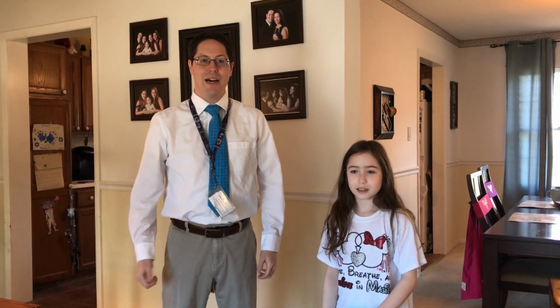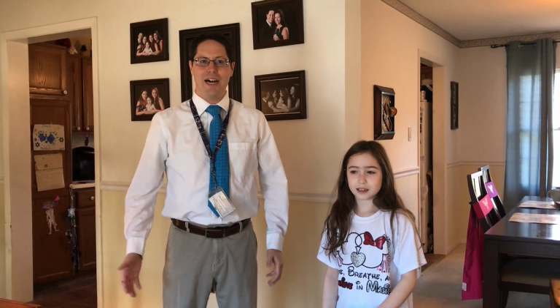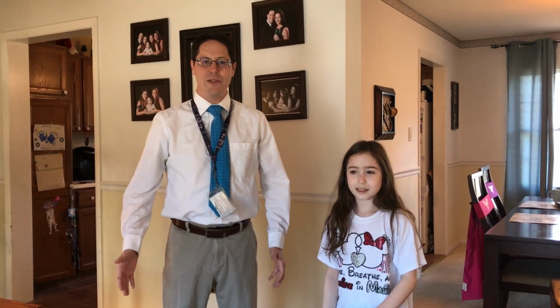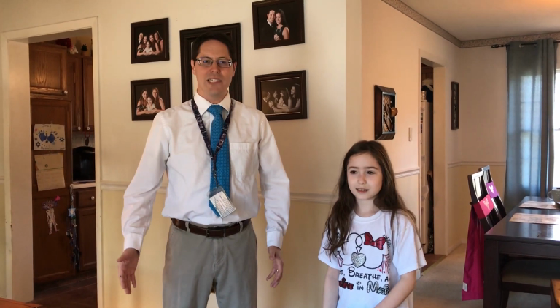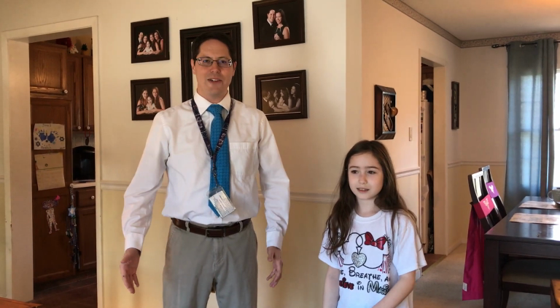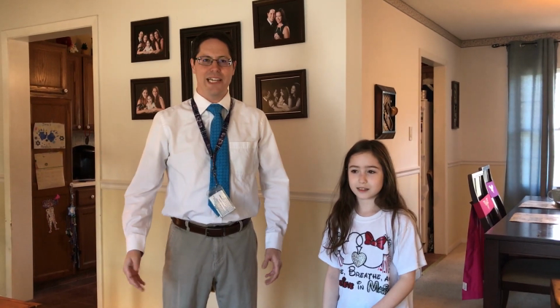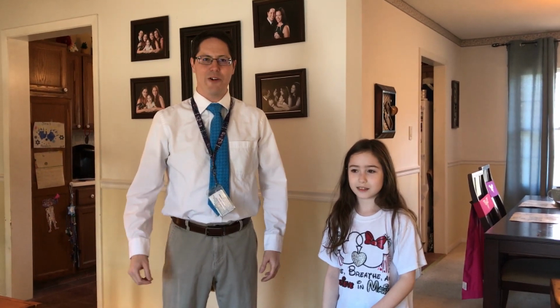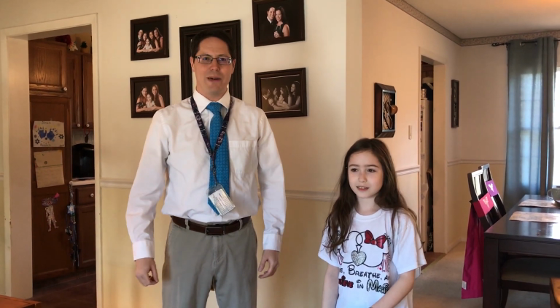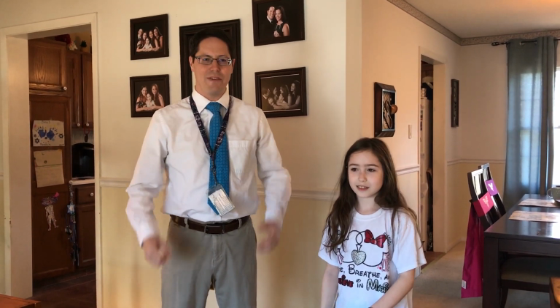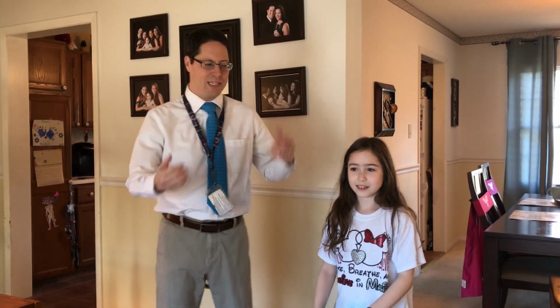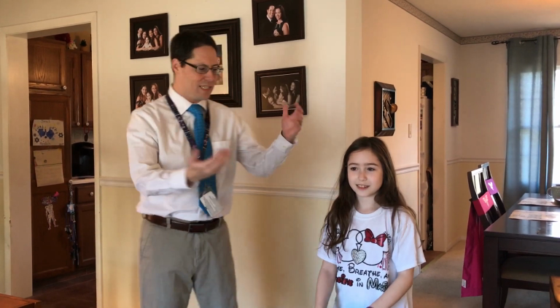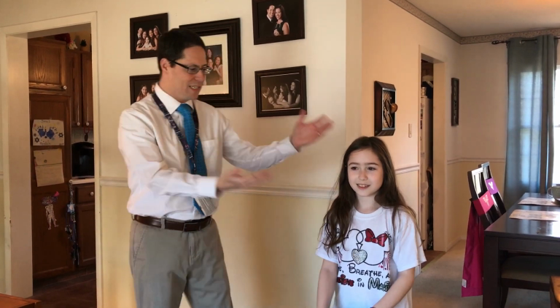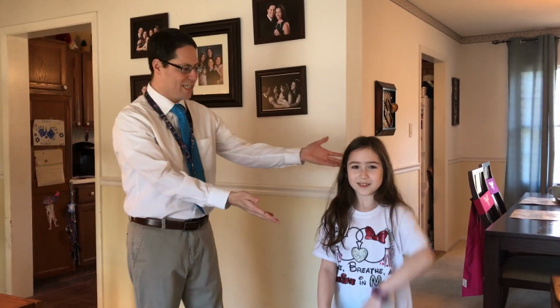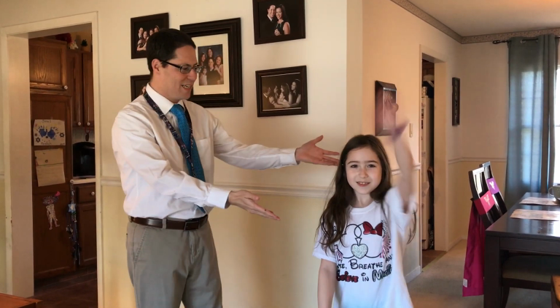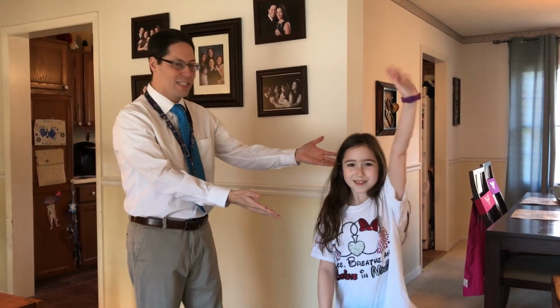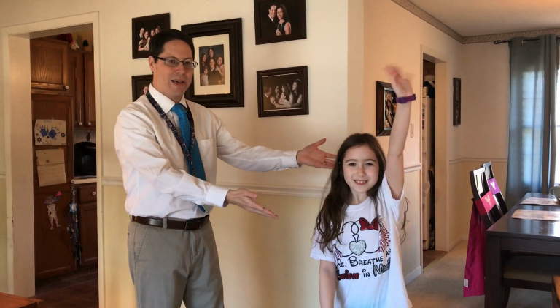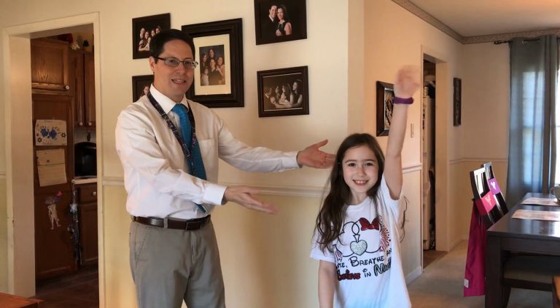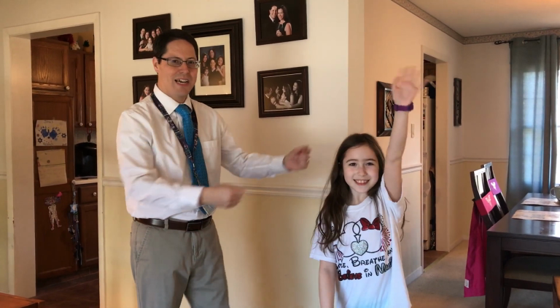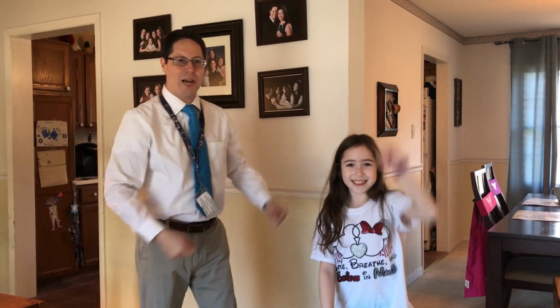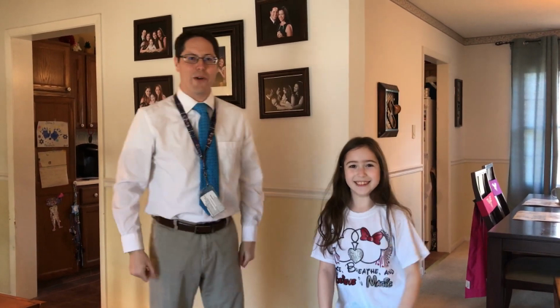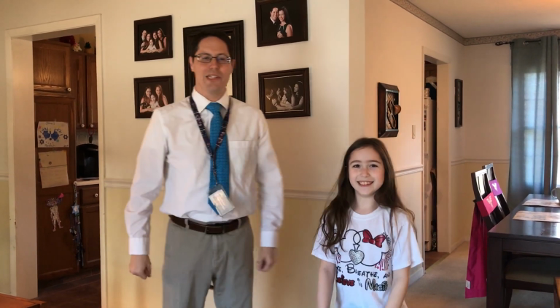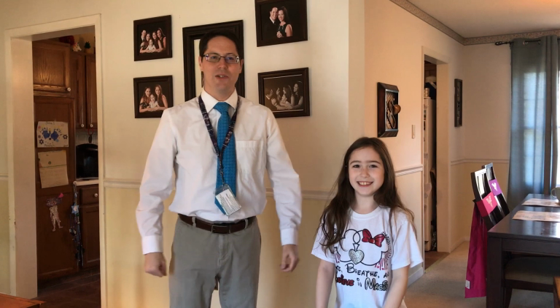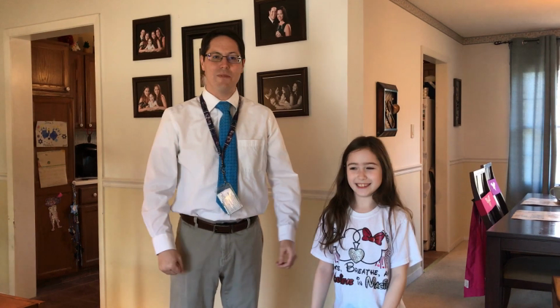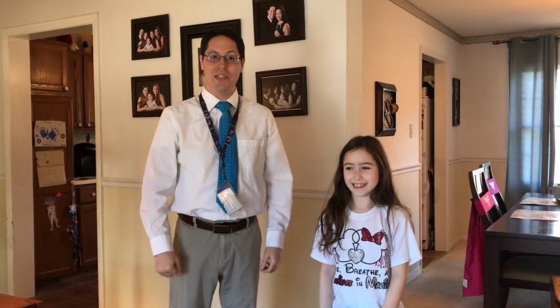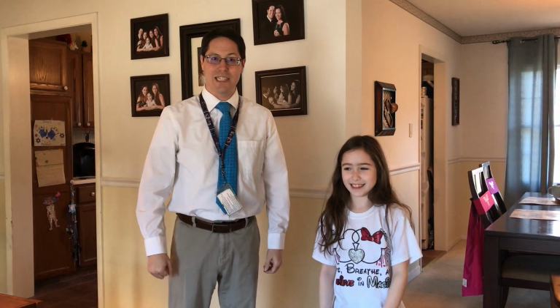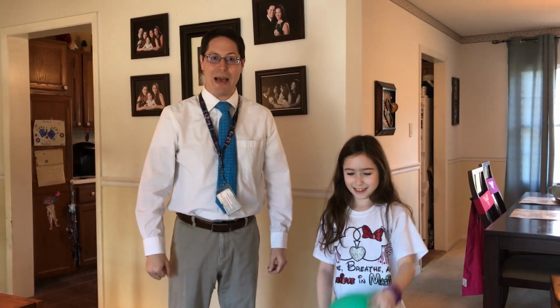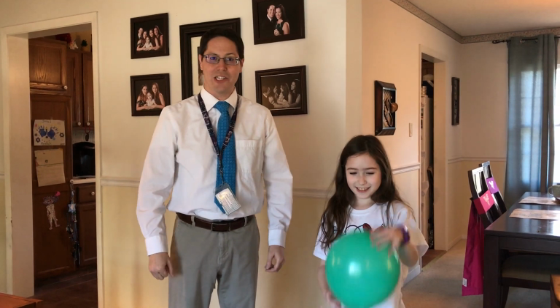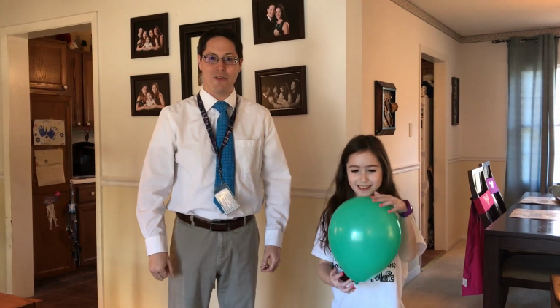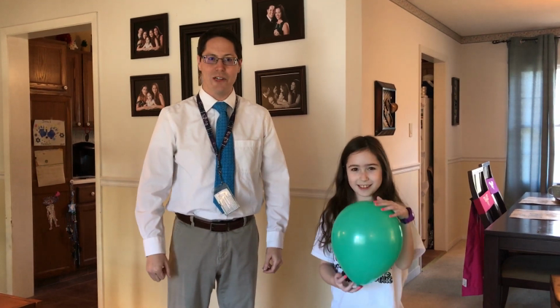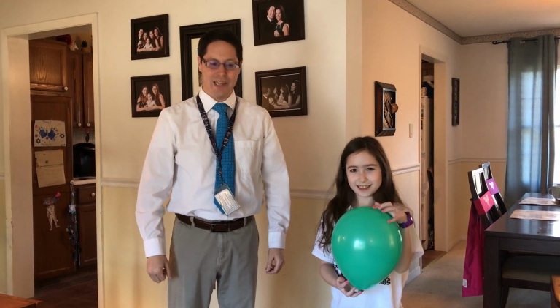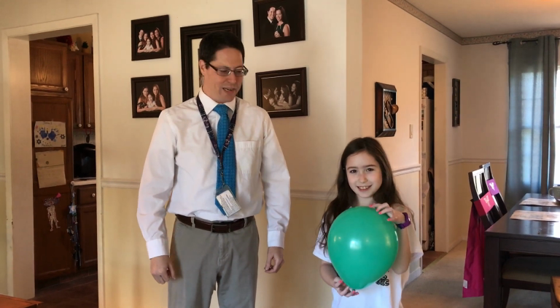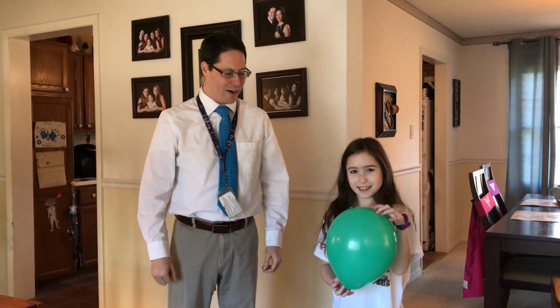Hi, Mr. Sadowski here with my lovely assistant Samantha, and we're going to do some physics magic for you. Here we go.